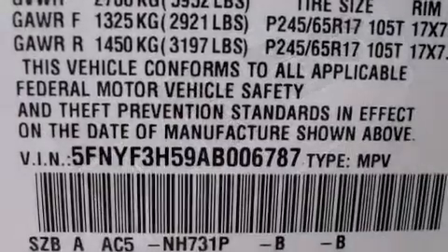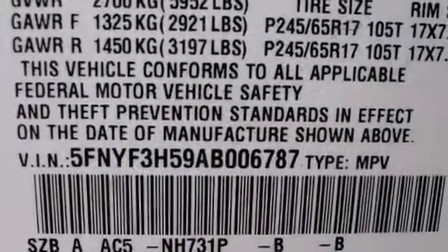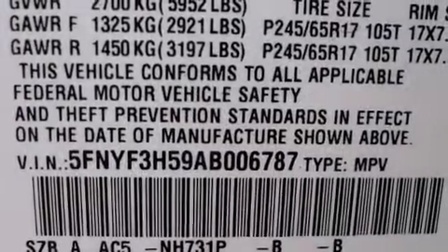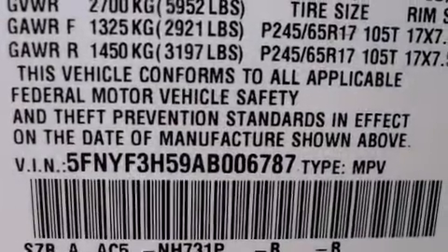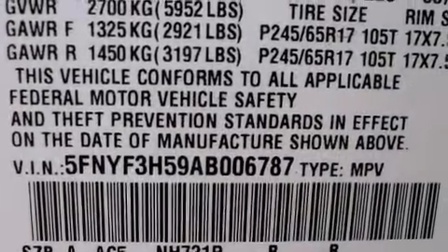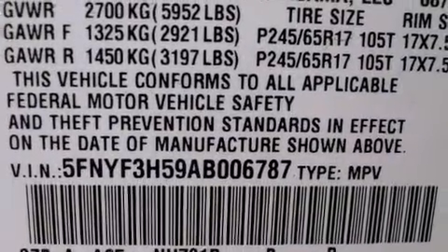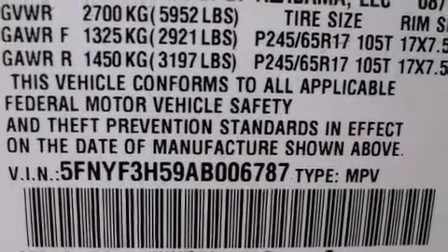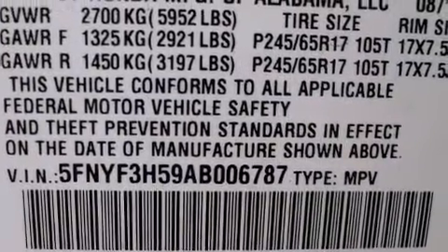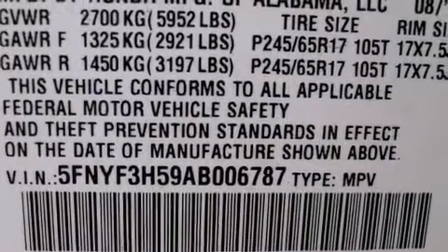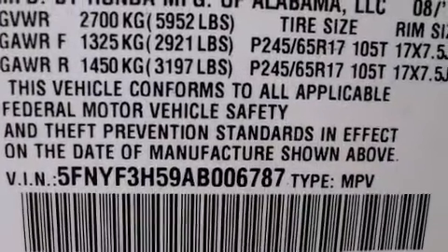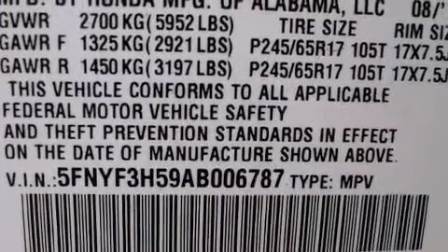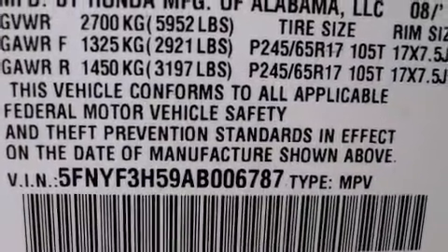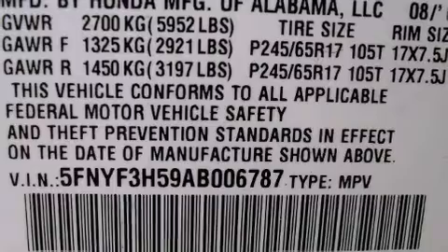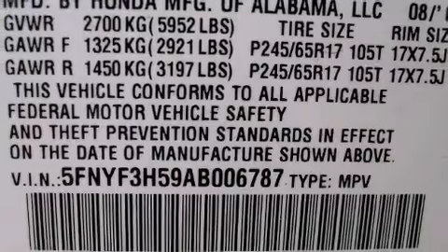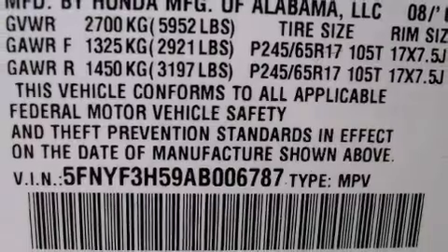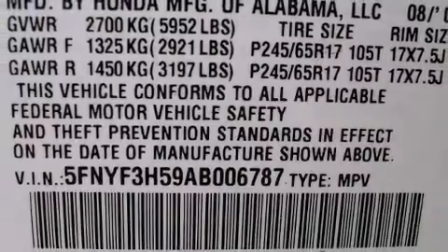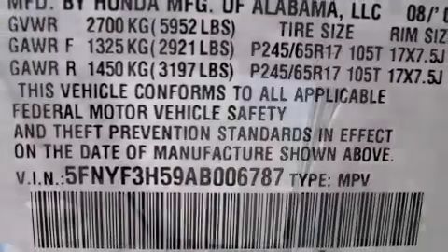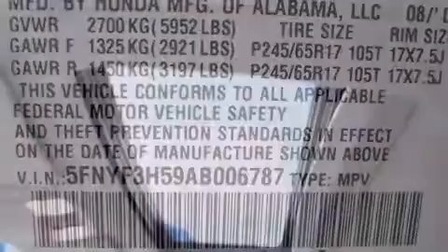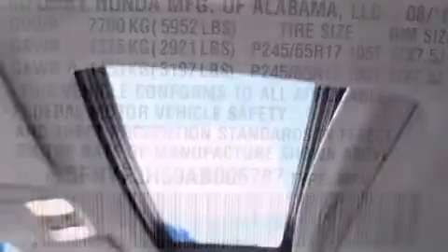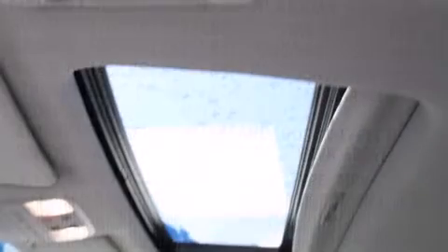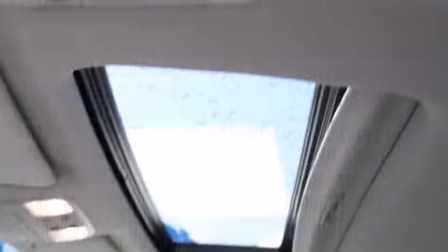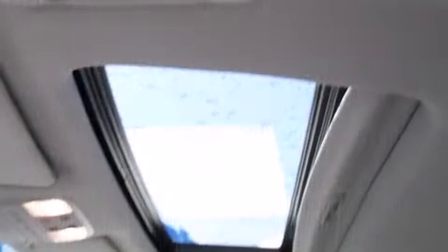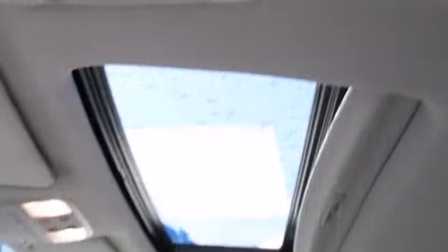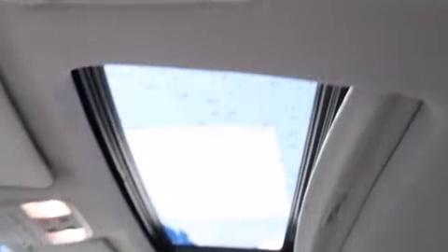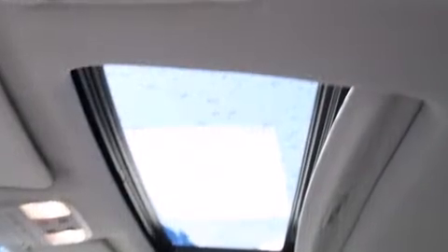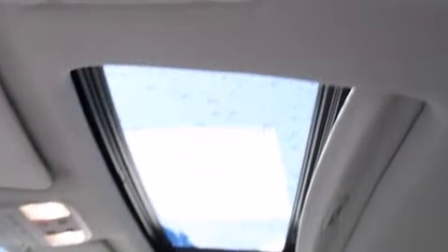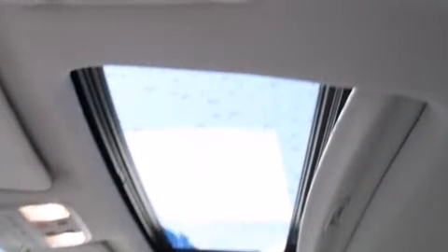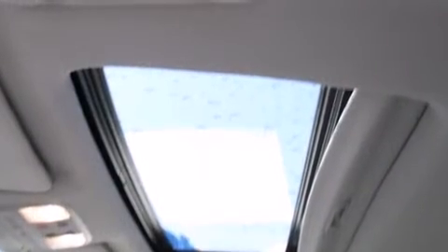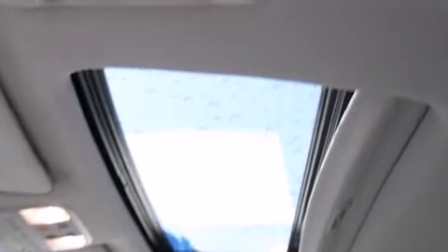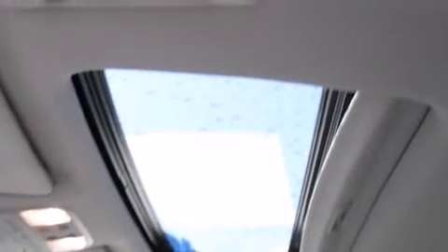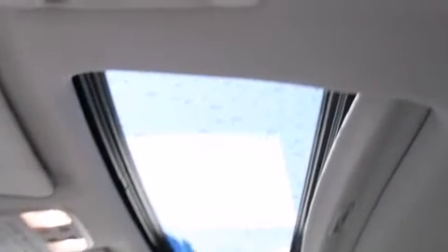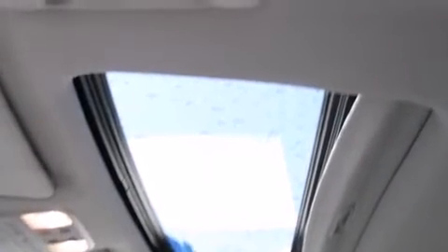Under the hood, you'll find a six-cylinder engine with more than 250 horsepower, providing a smooth and predictable driving experience.